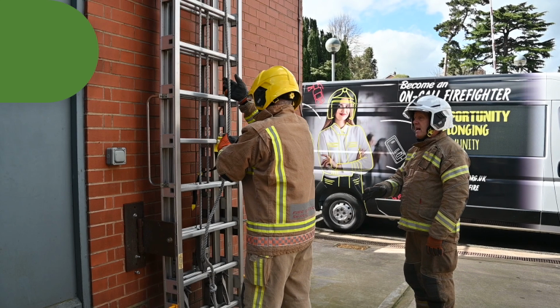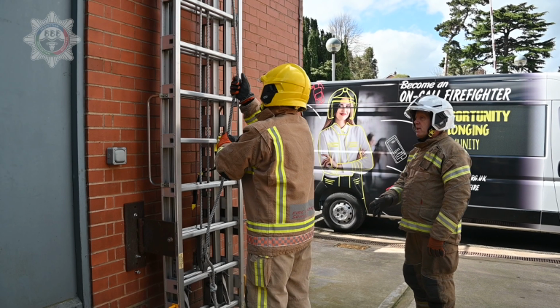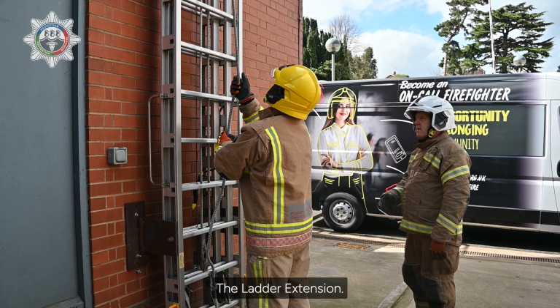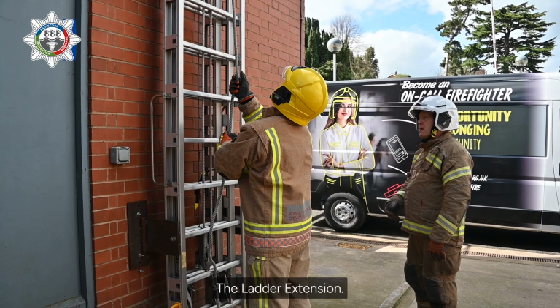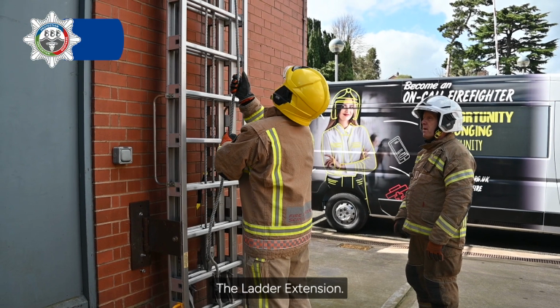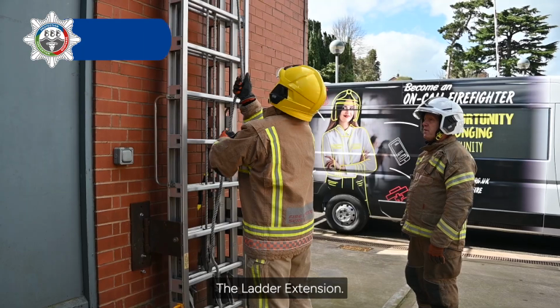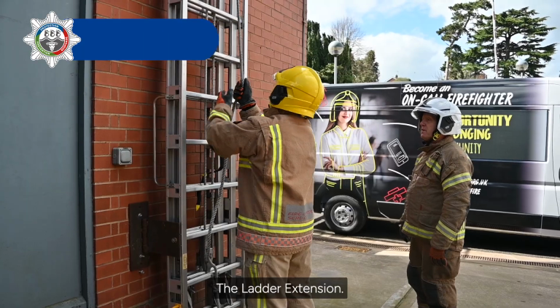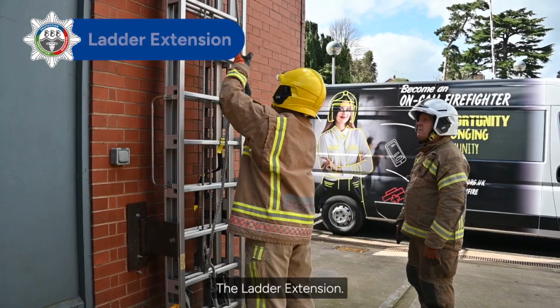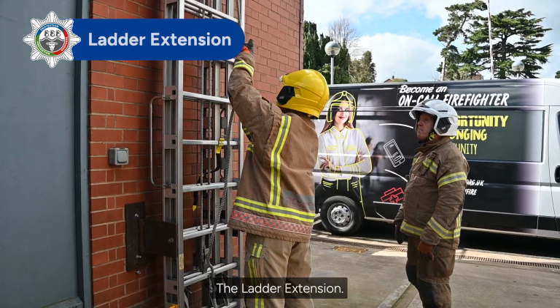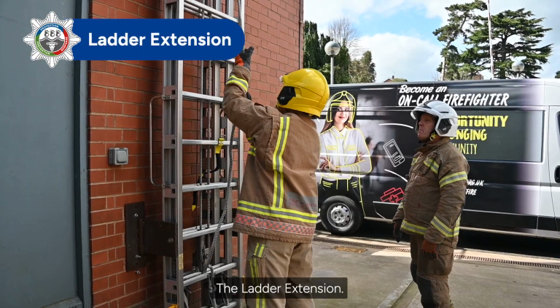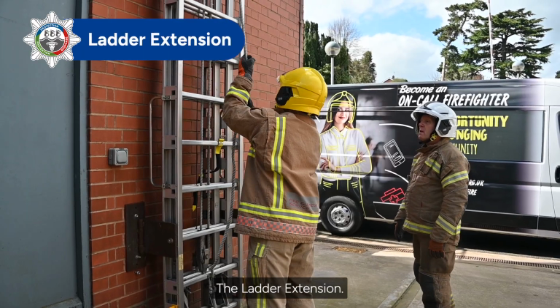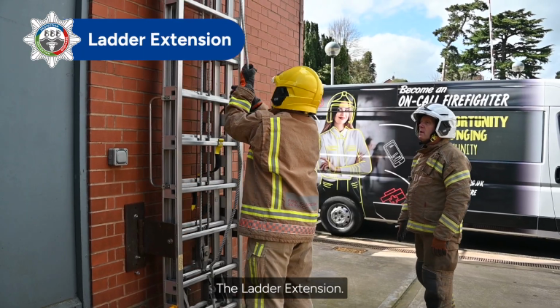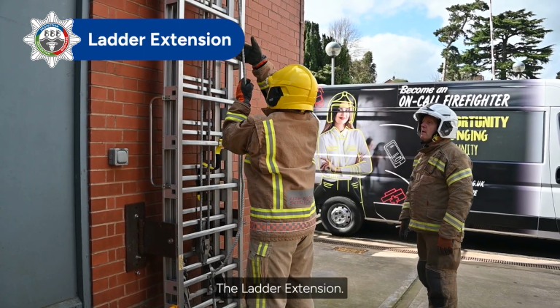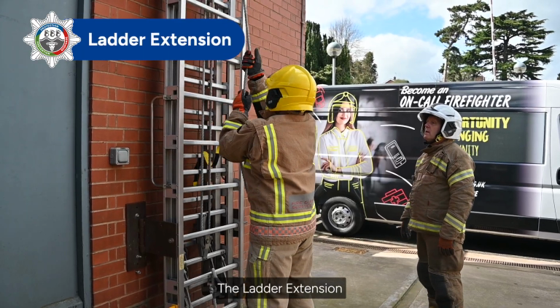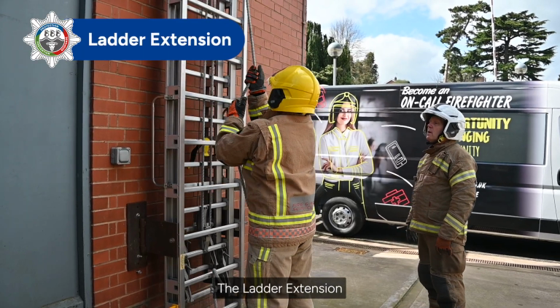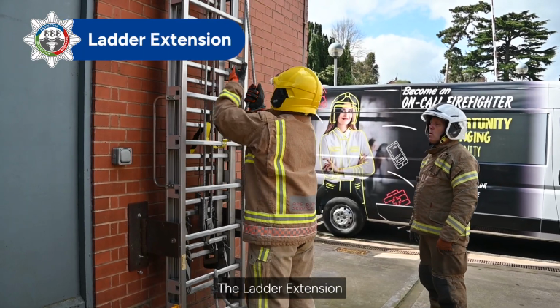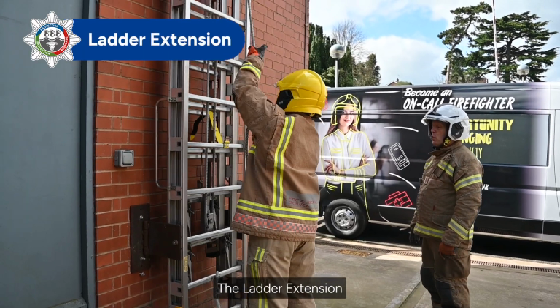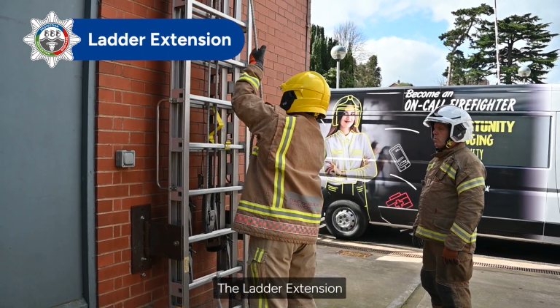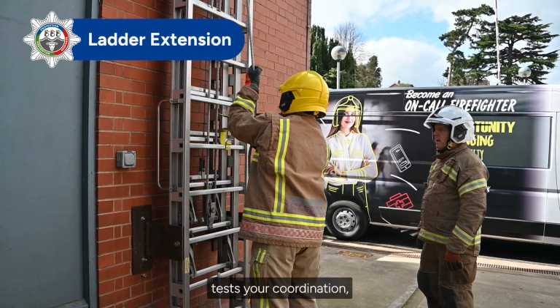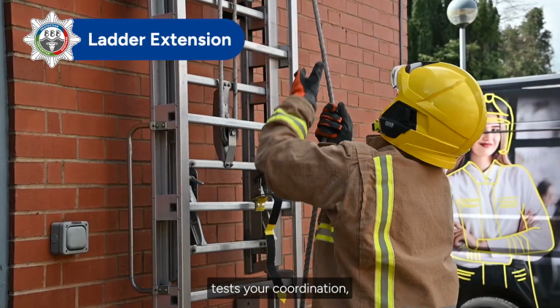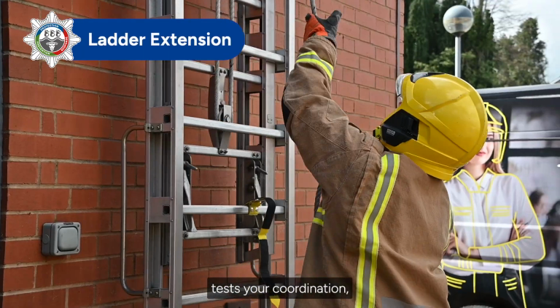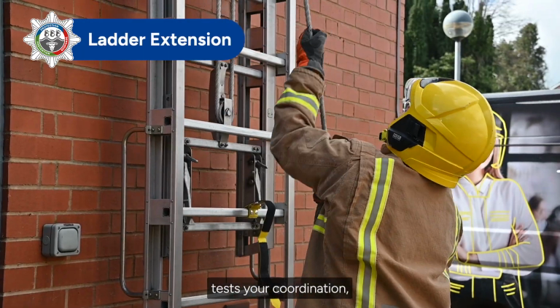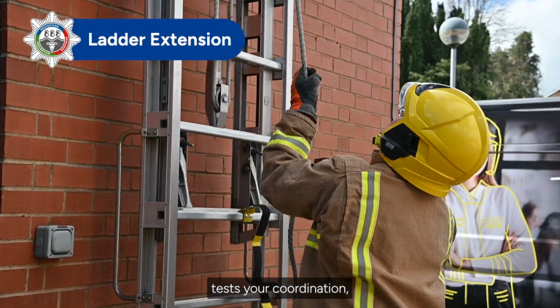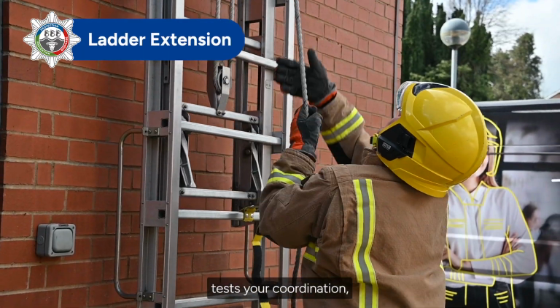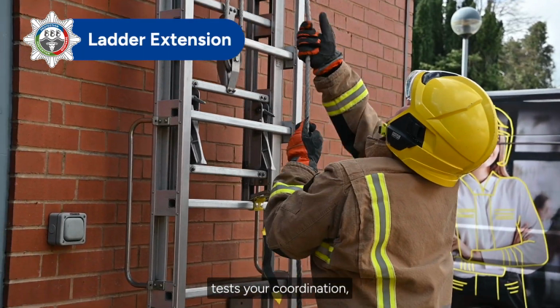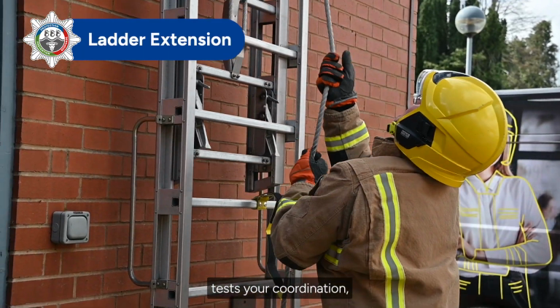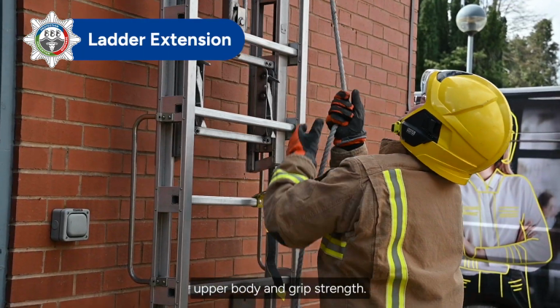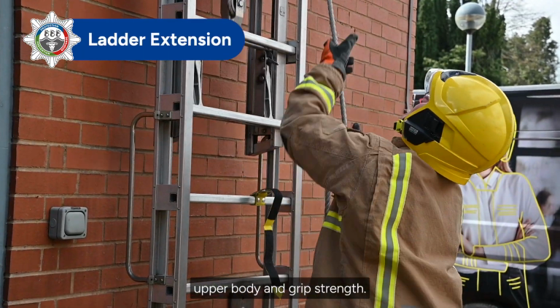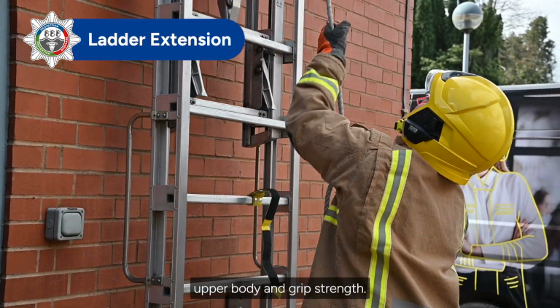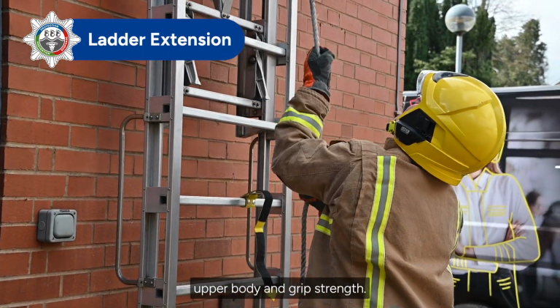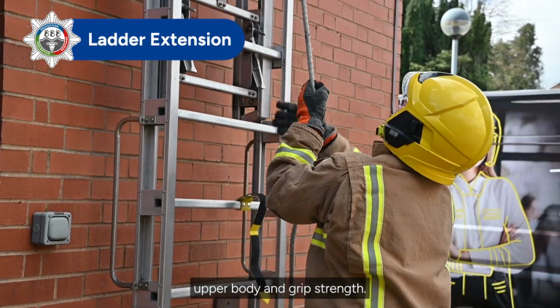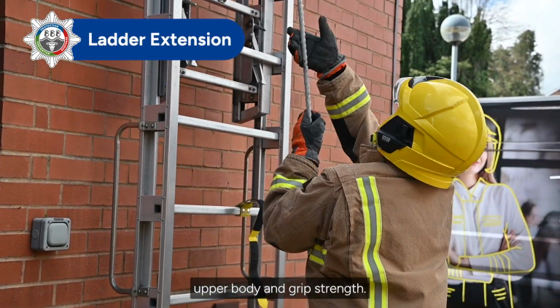The Ladder Extension. The Ladder Extension tests your coordination, upper body and grip strength.